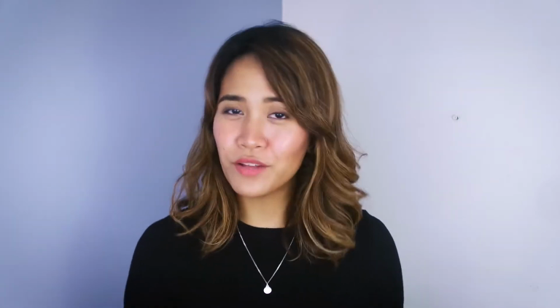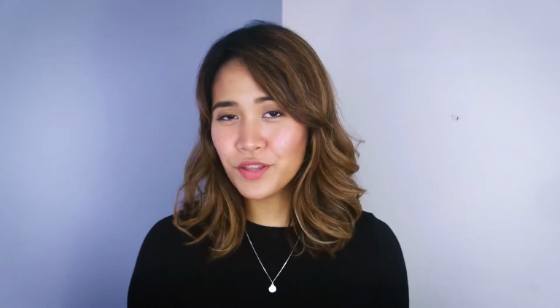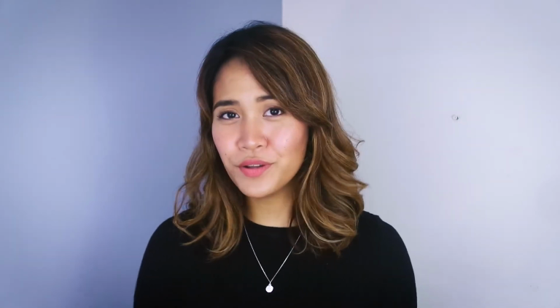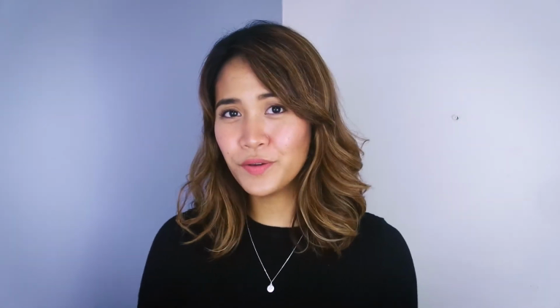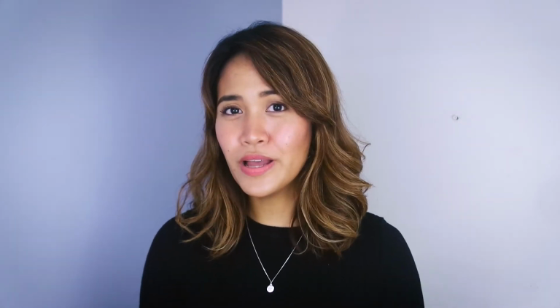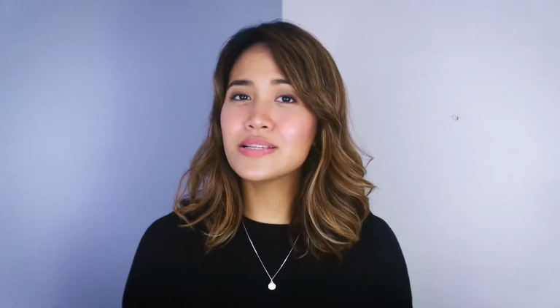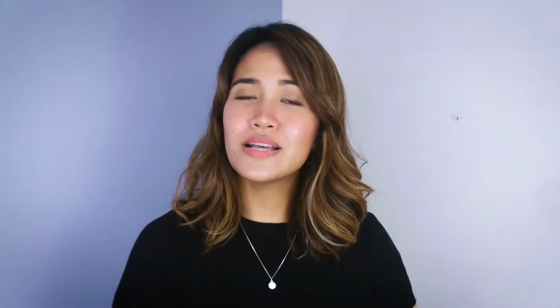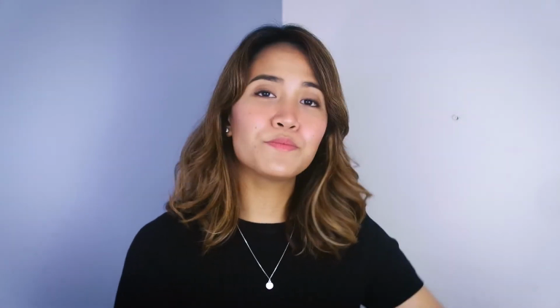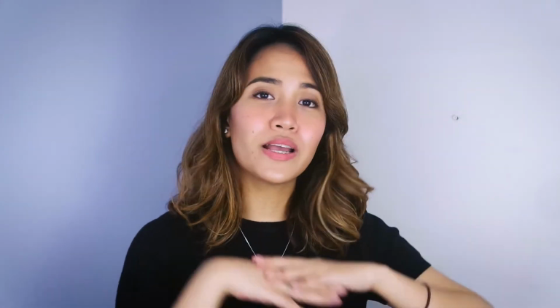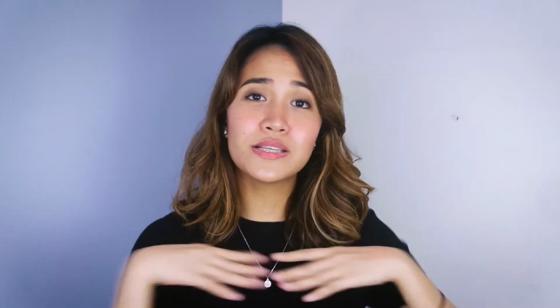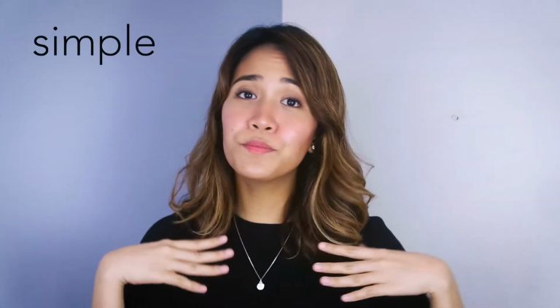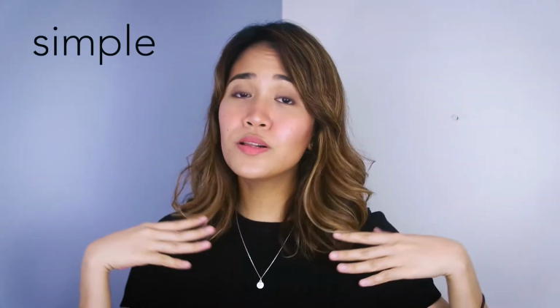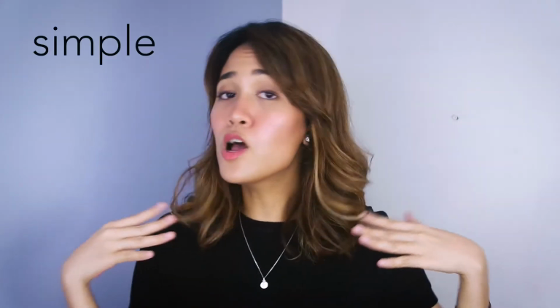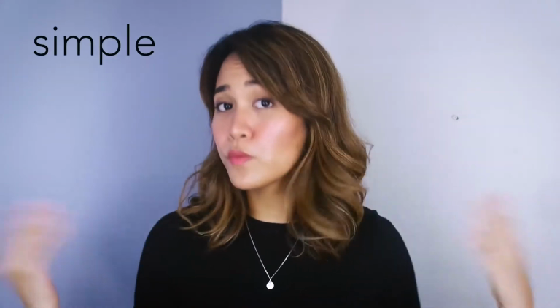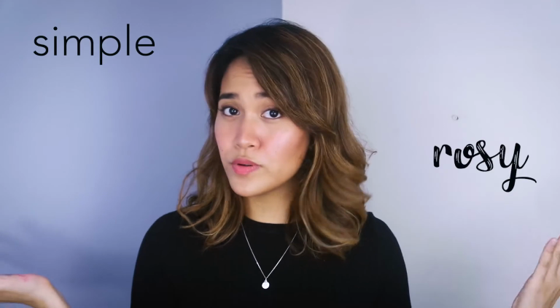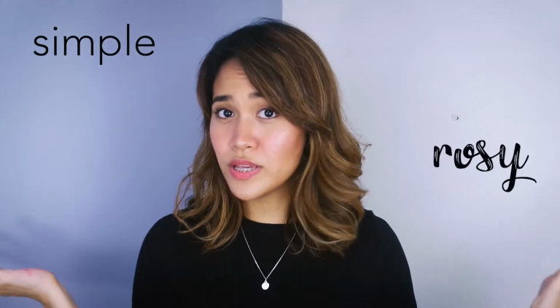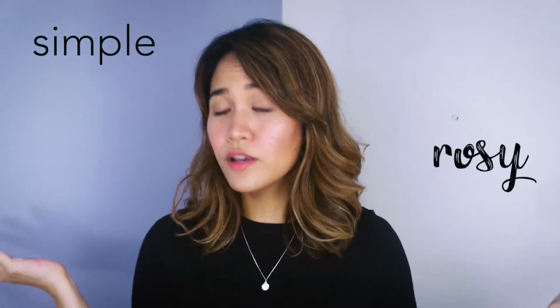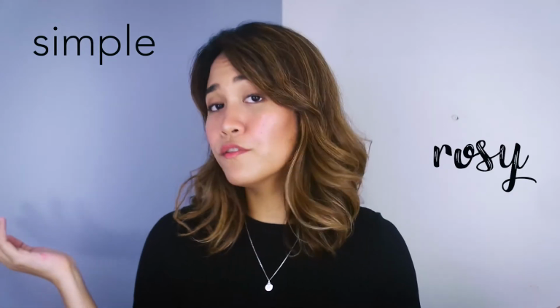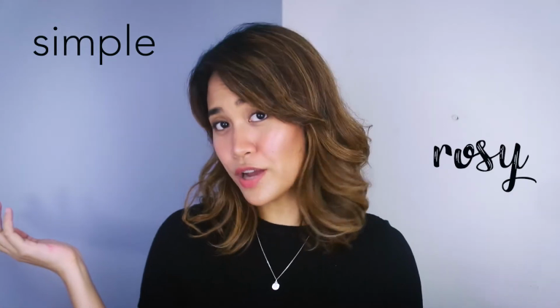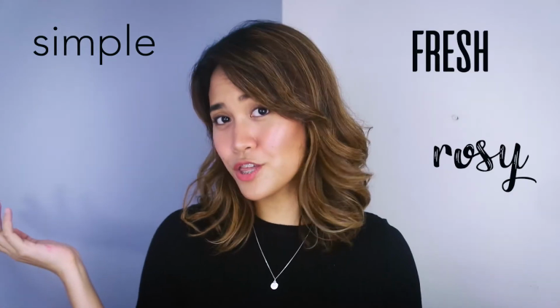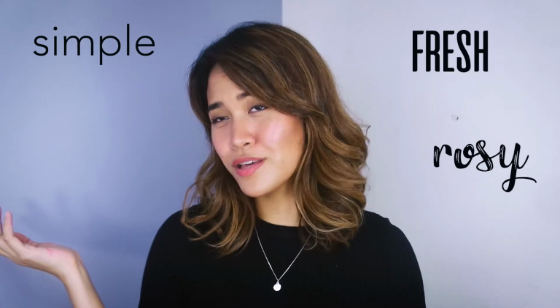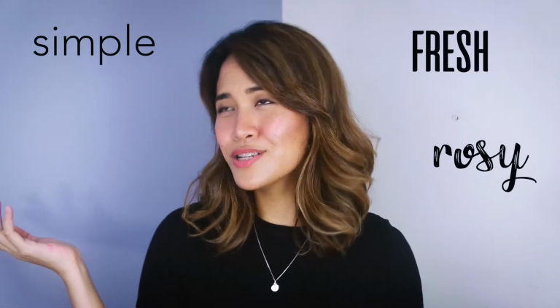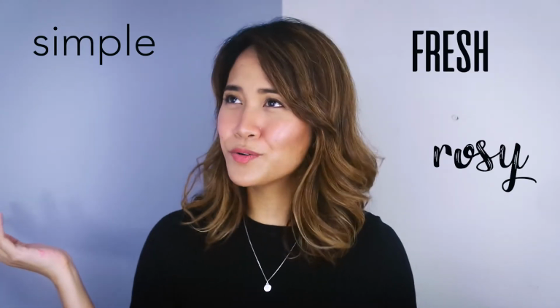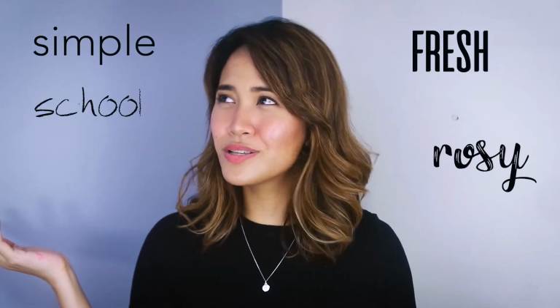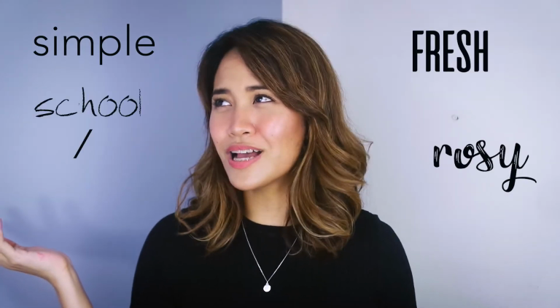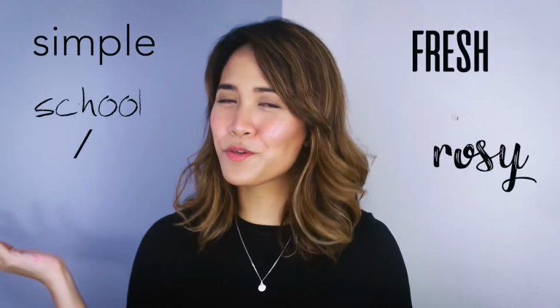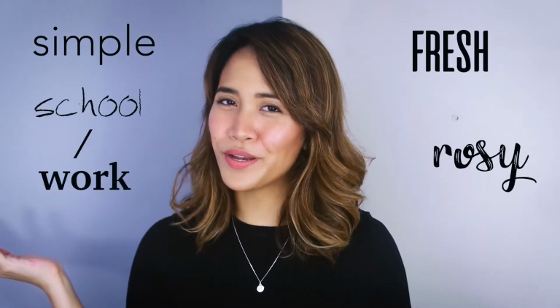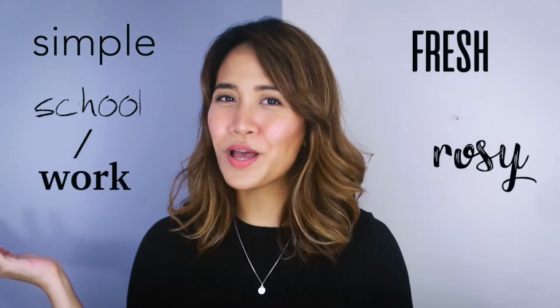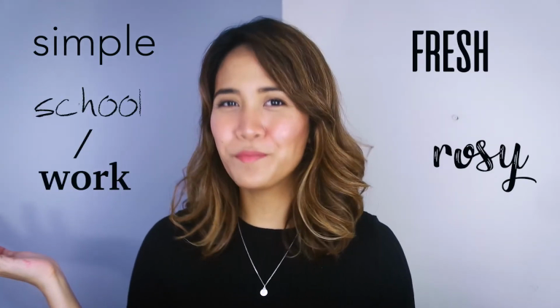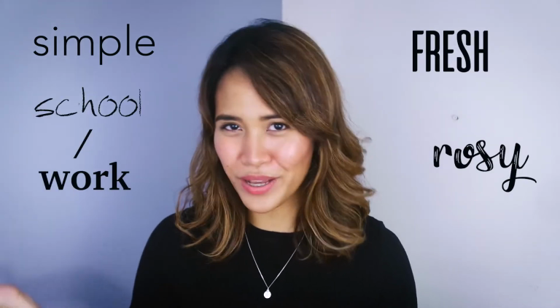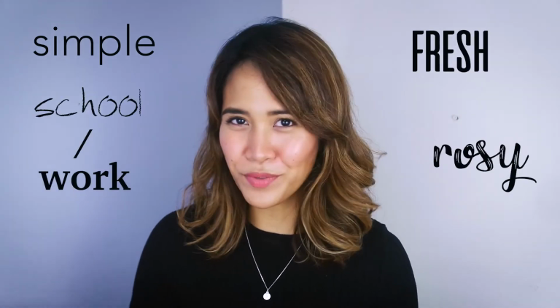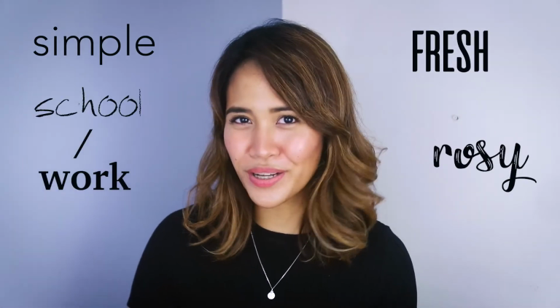Without further ado, this is my simple, rosy, fresh, school-slash-work makeup look.